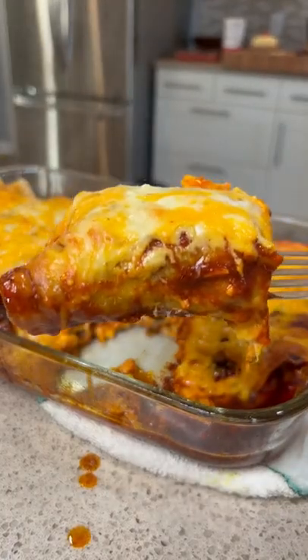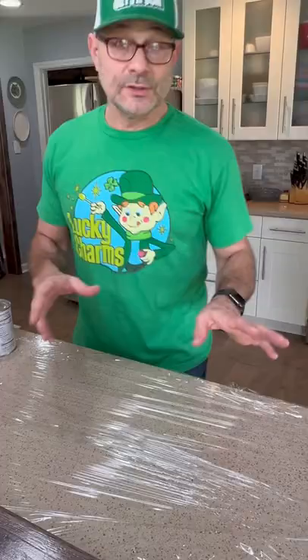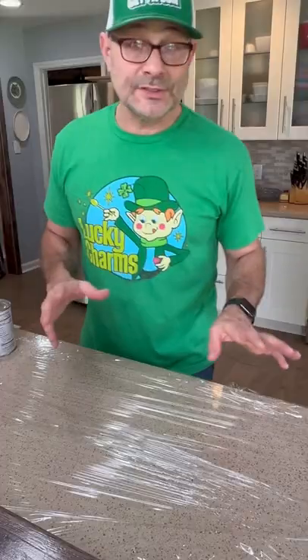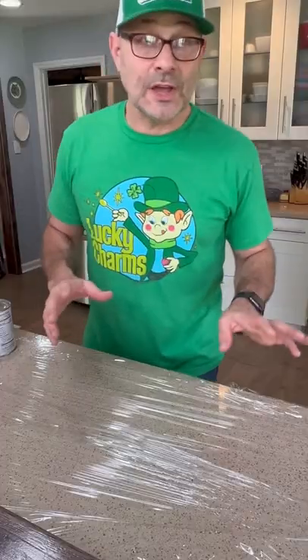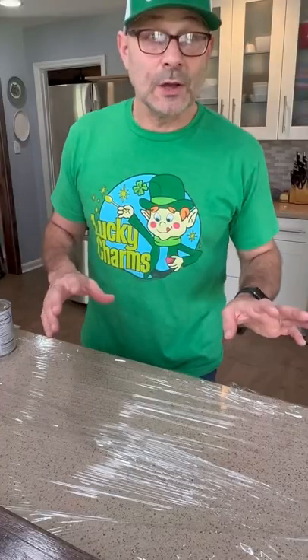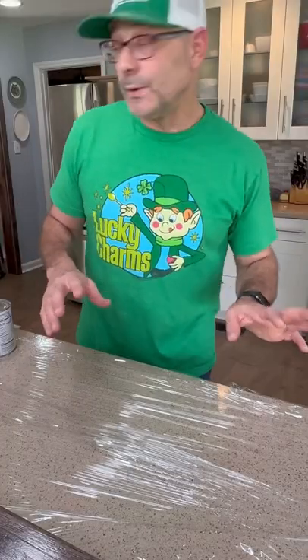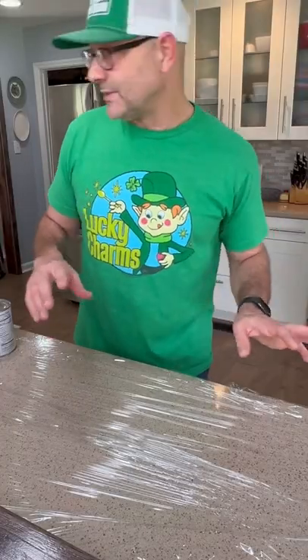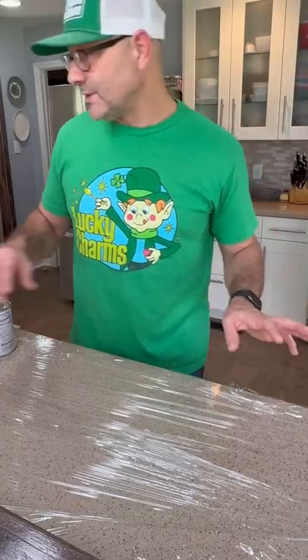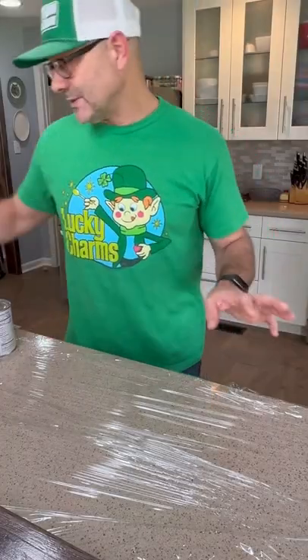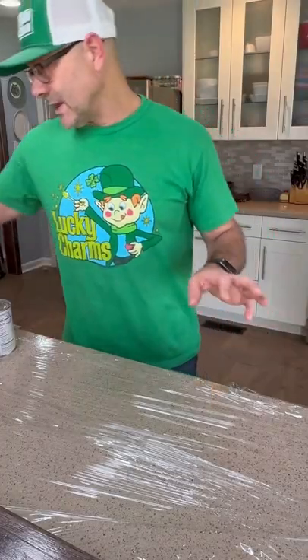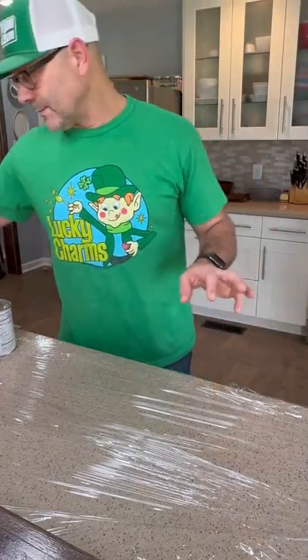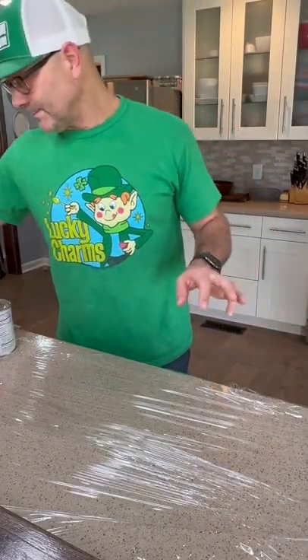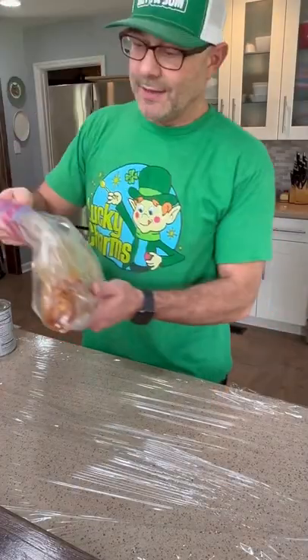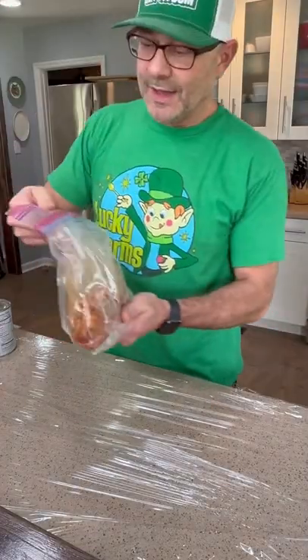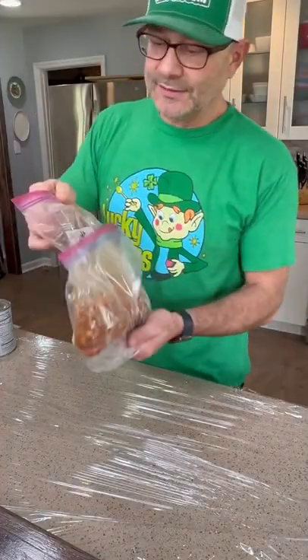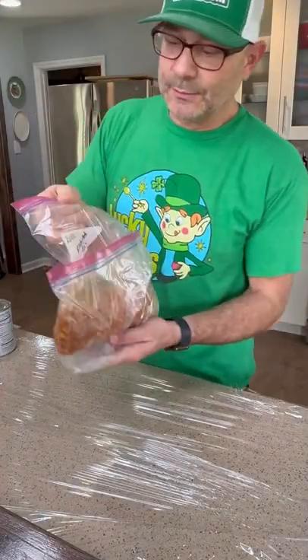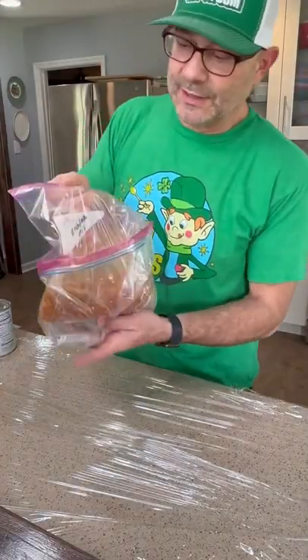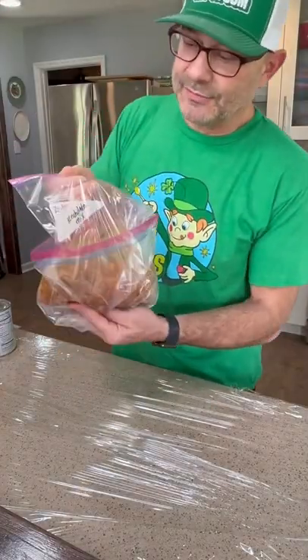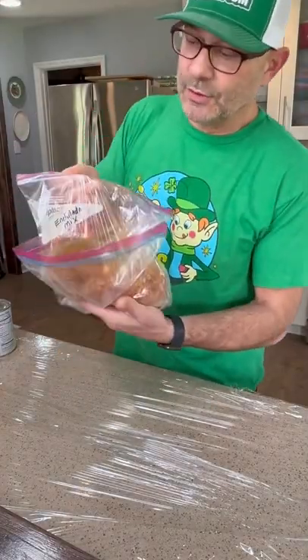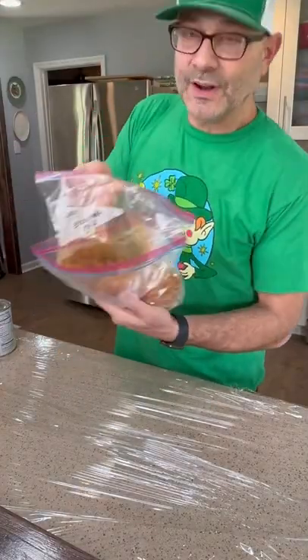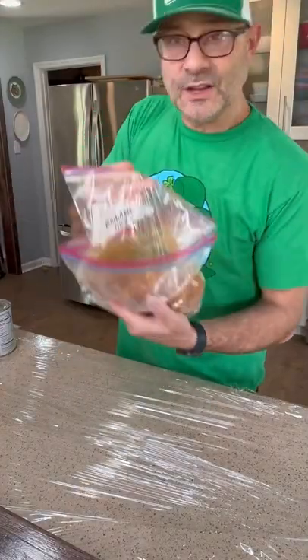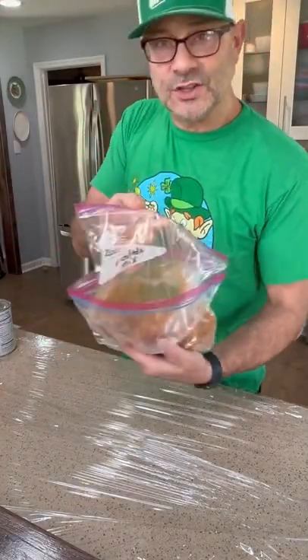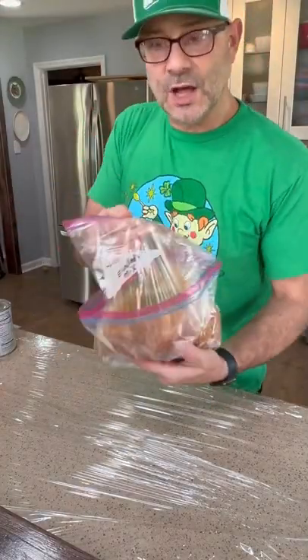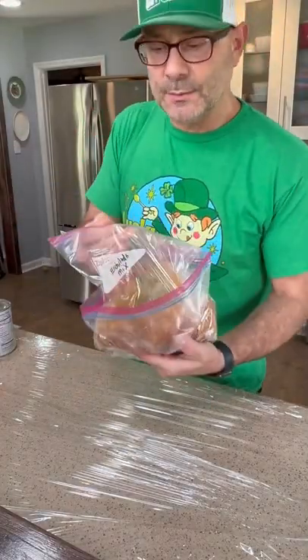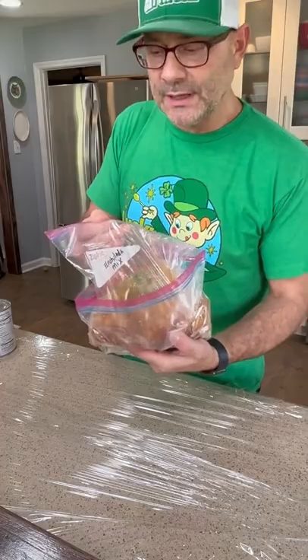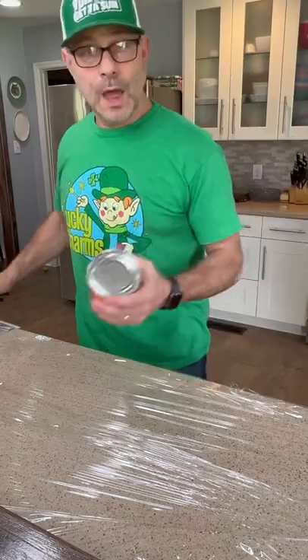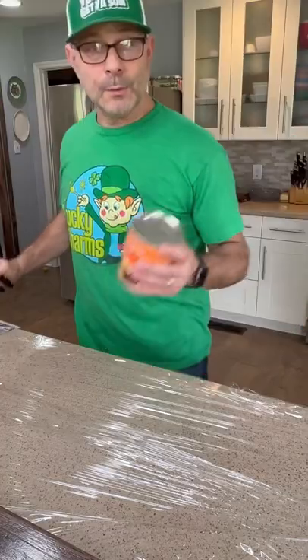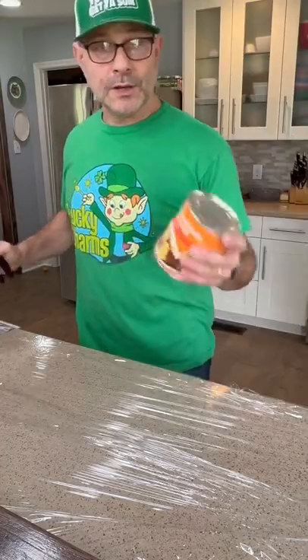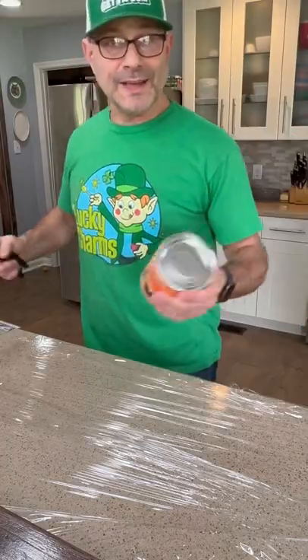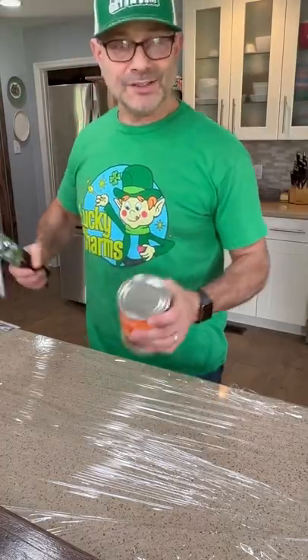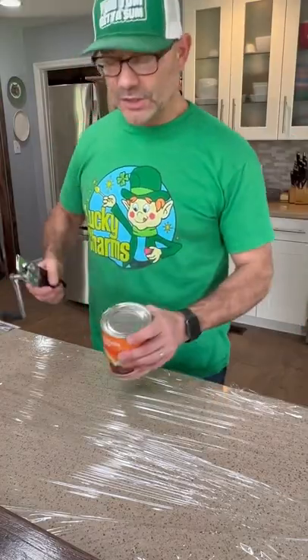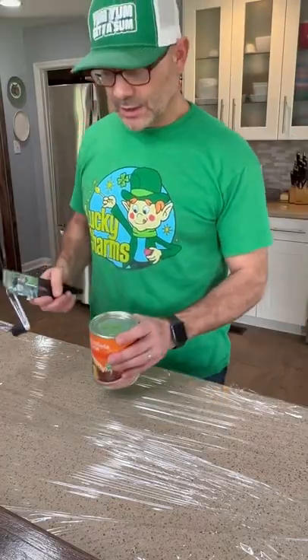This is Taco Wednesday. Just kidding. I've got some leftover enchilada mix and we're gonna make enchiladas.